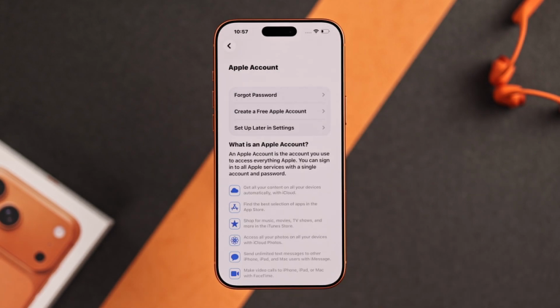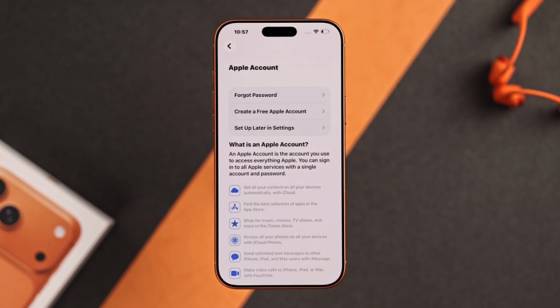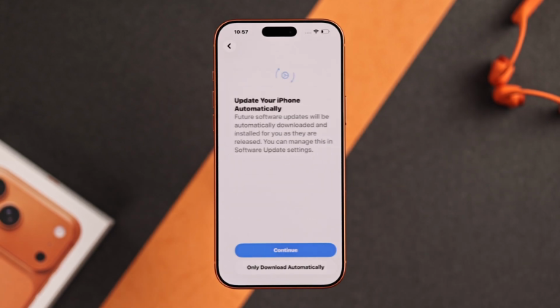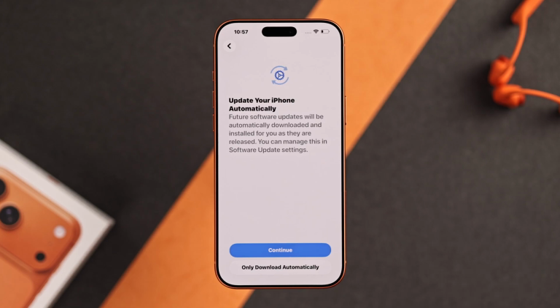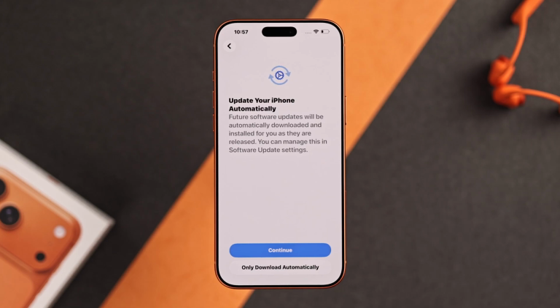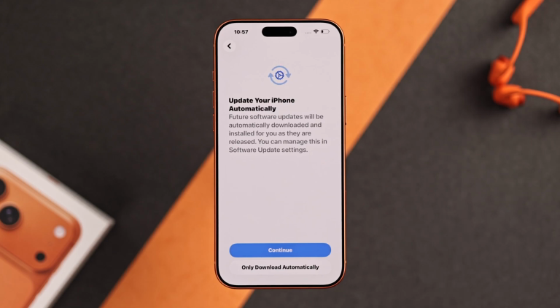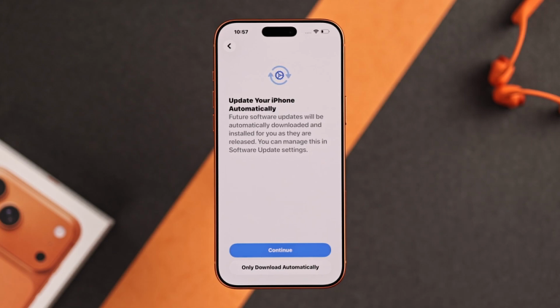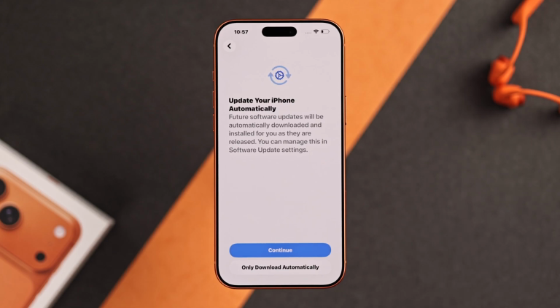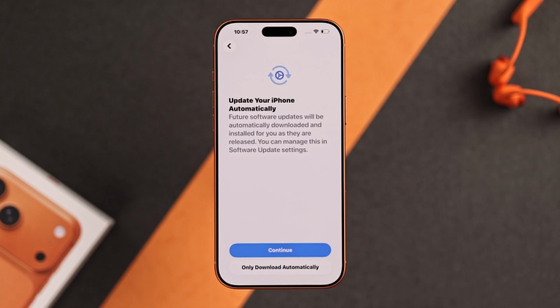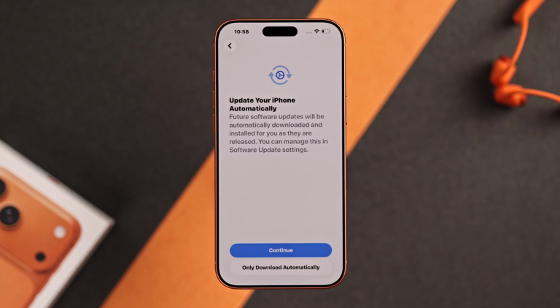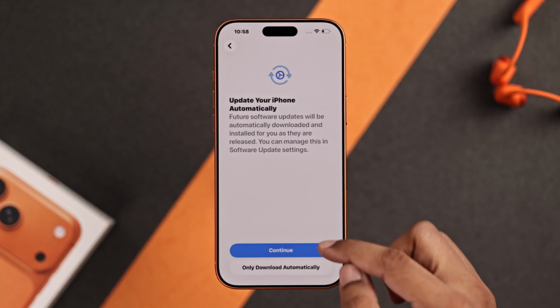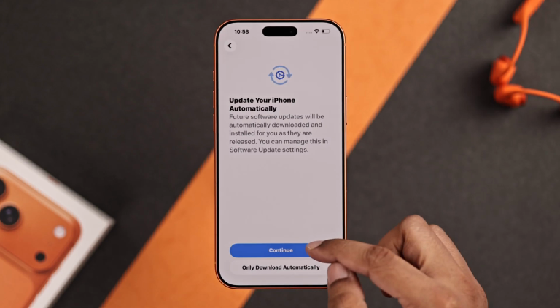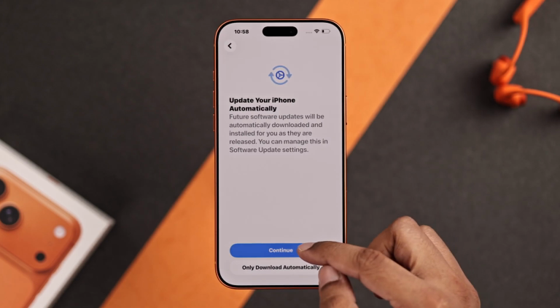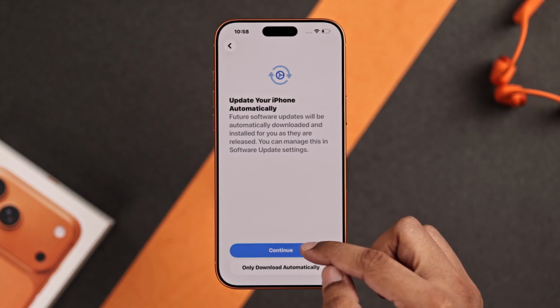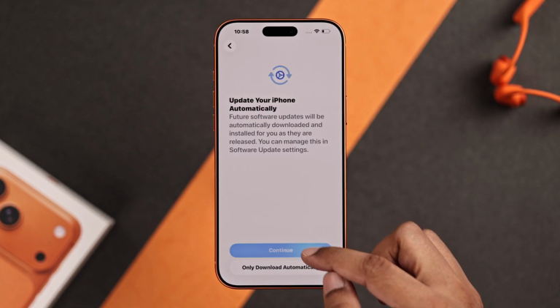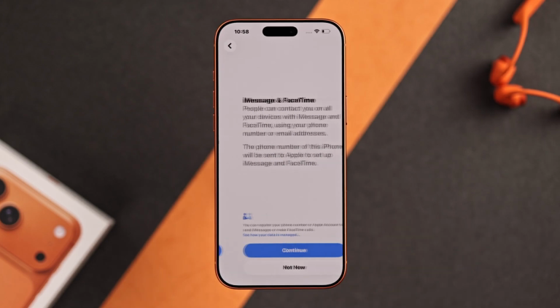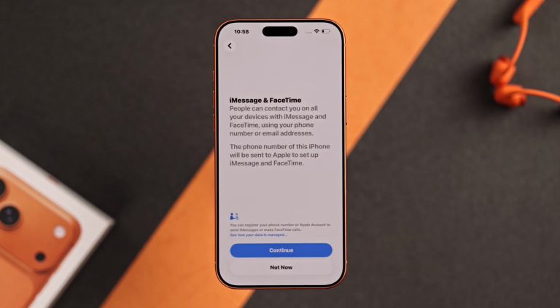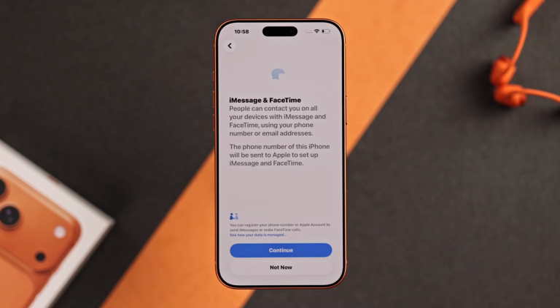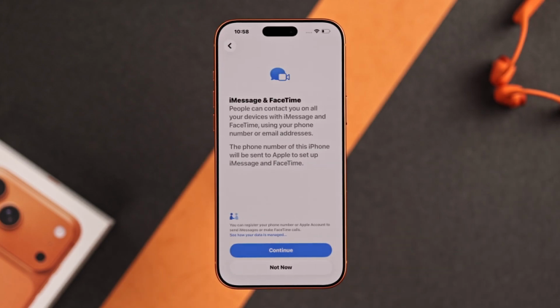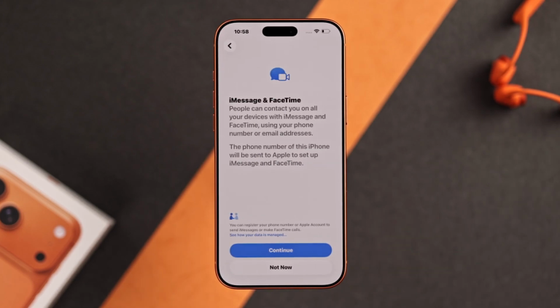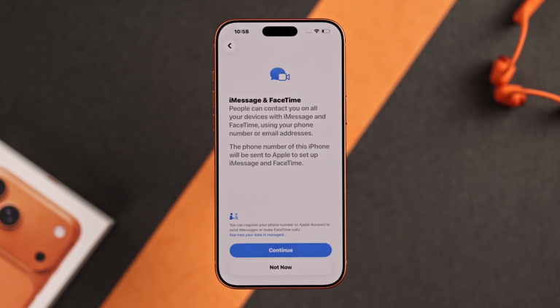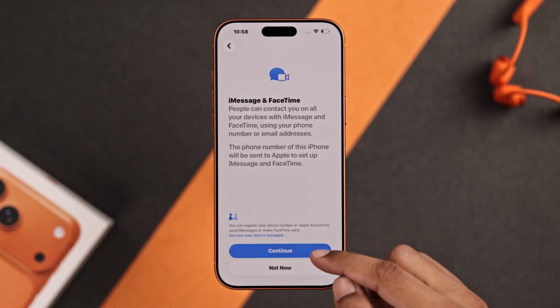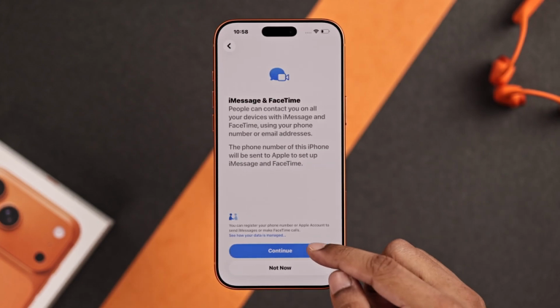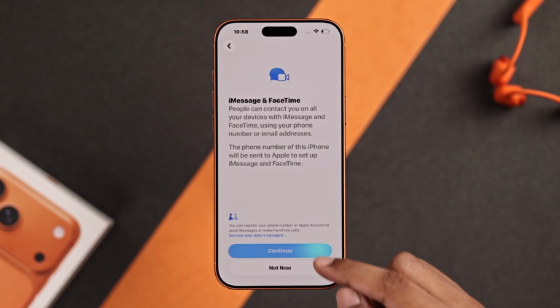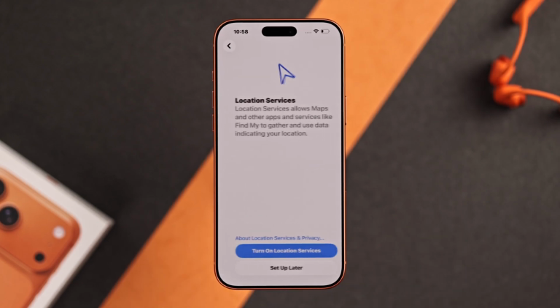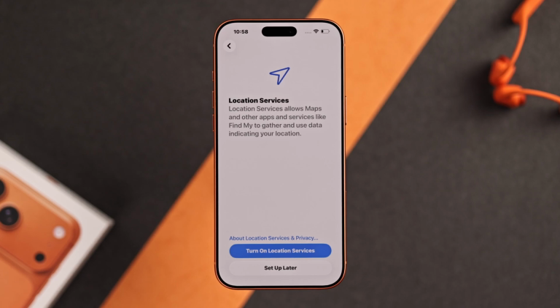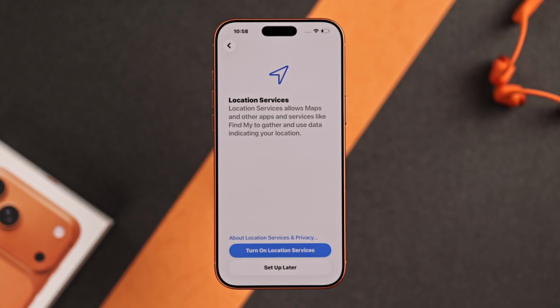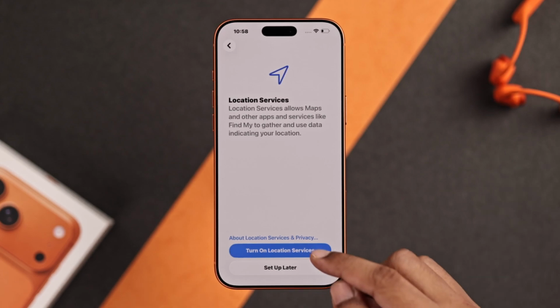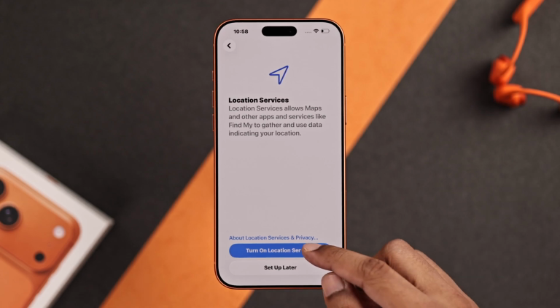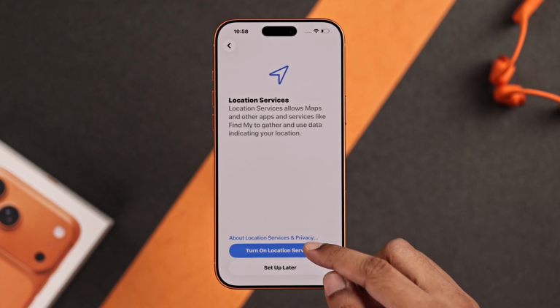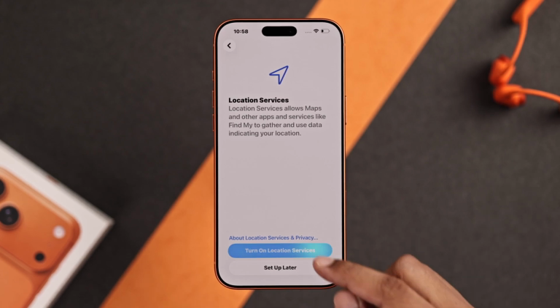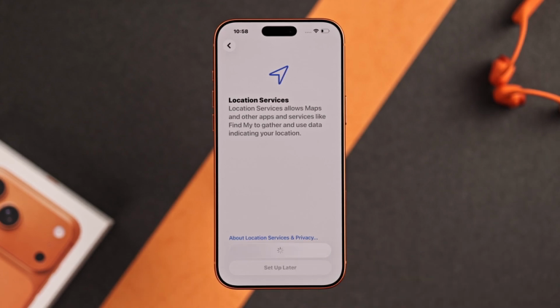Now choose if you want to enable auto update and go through these prompts to enable Face ID and location settings.